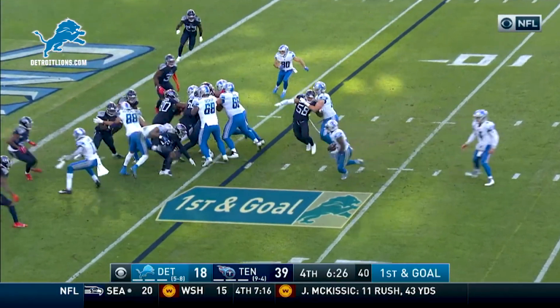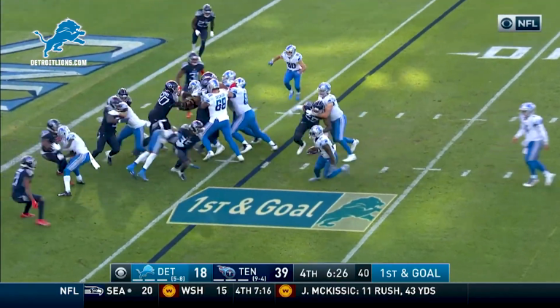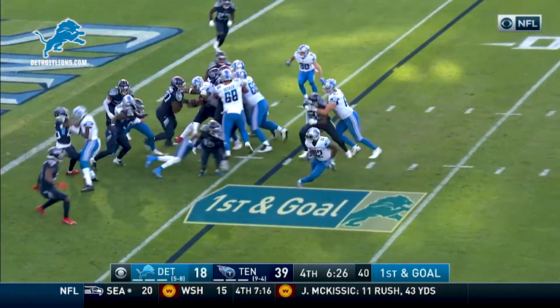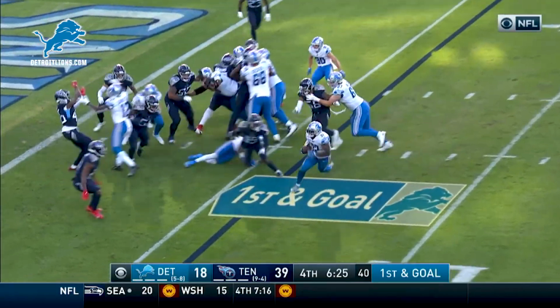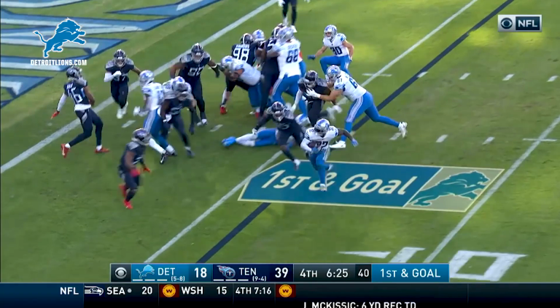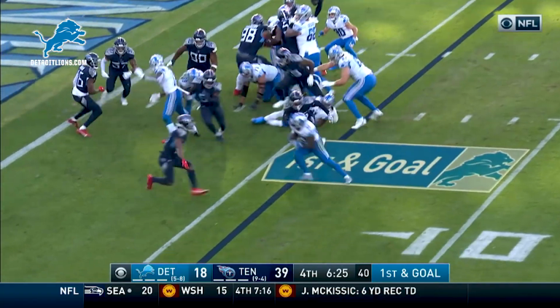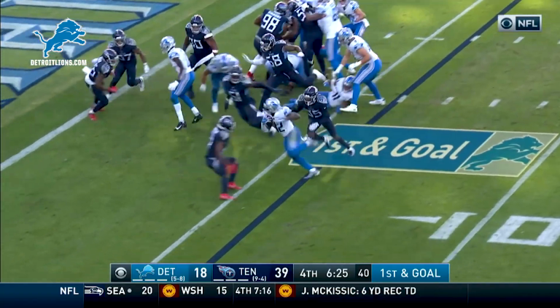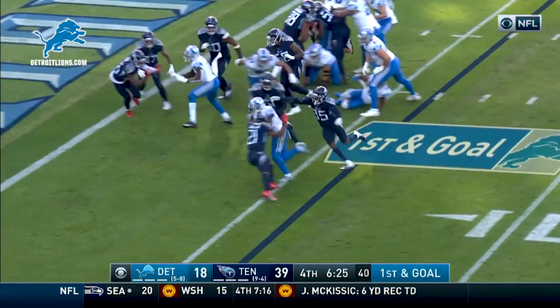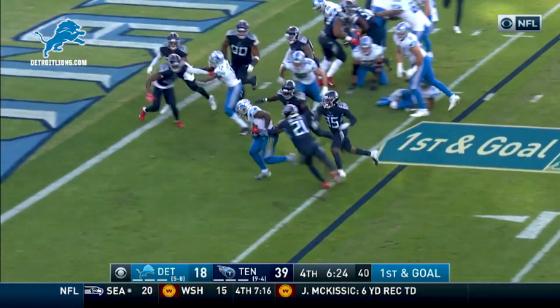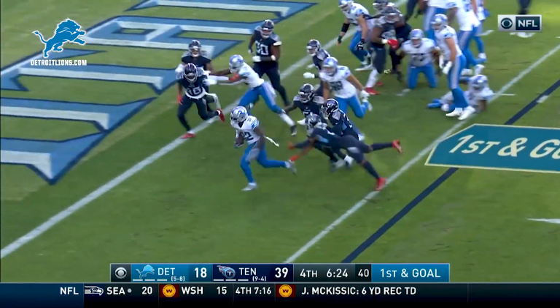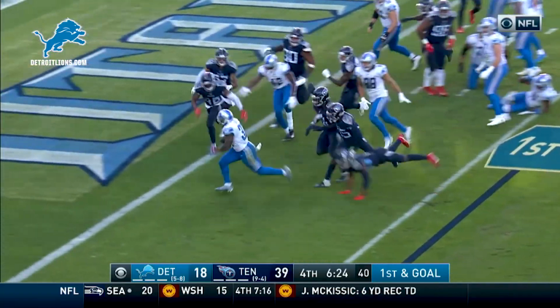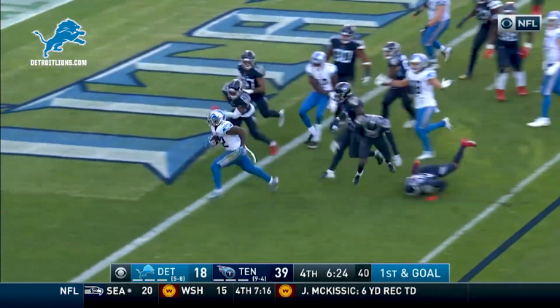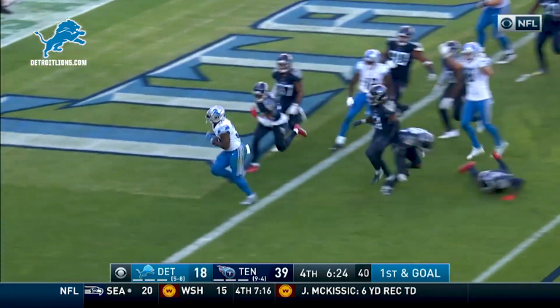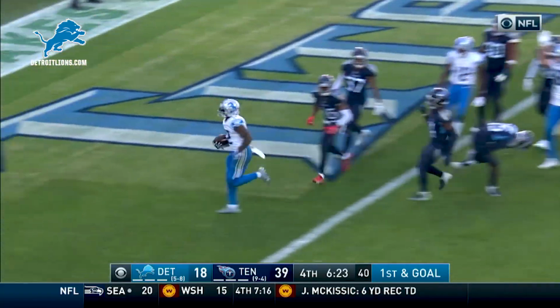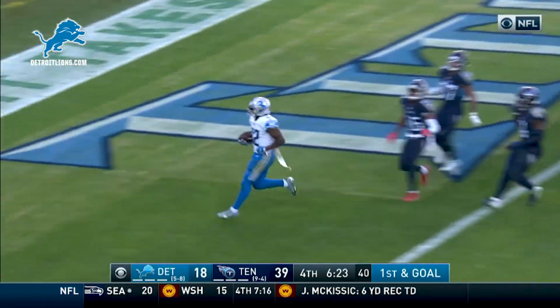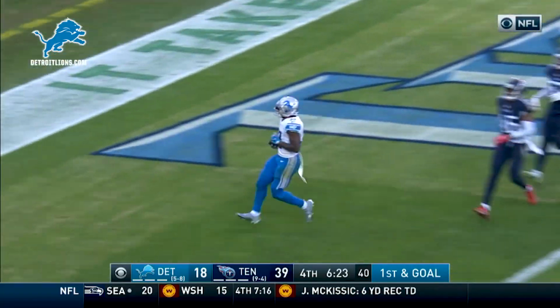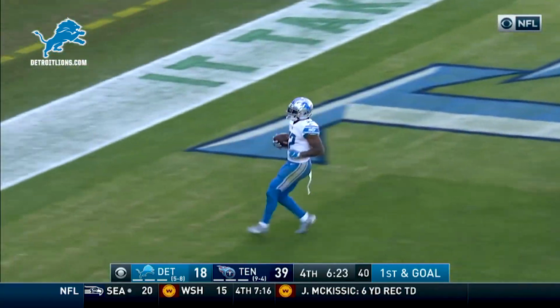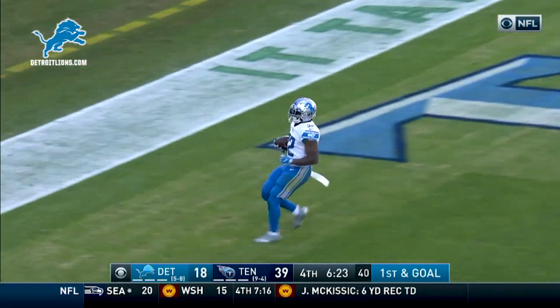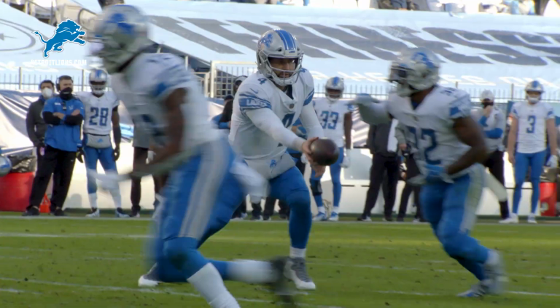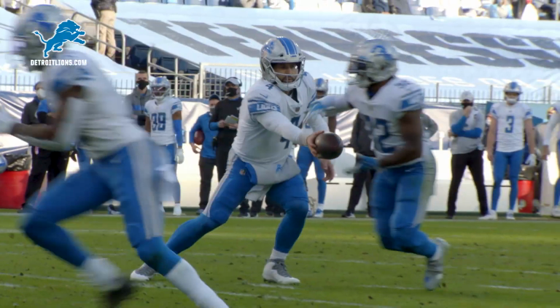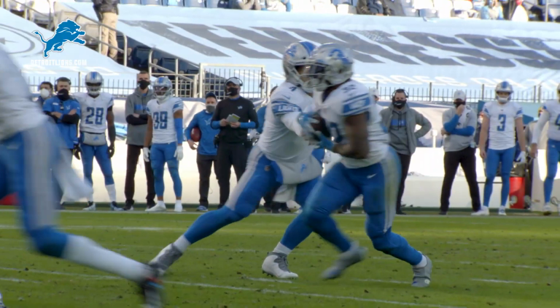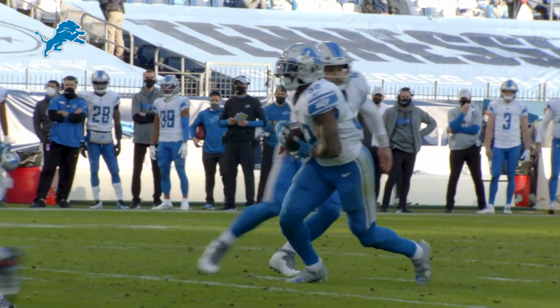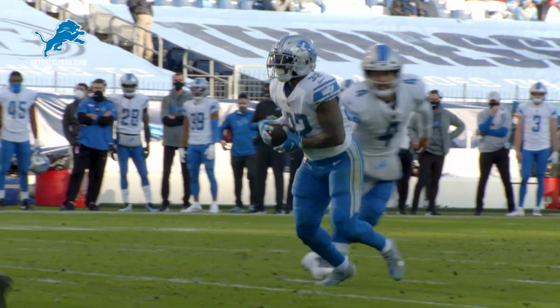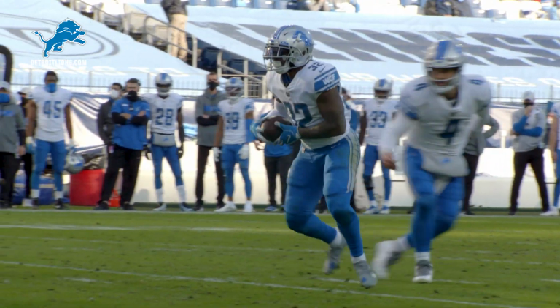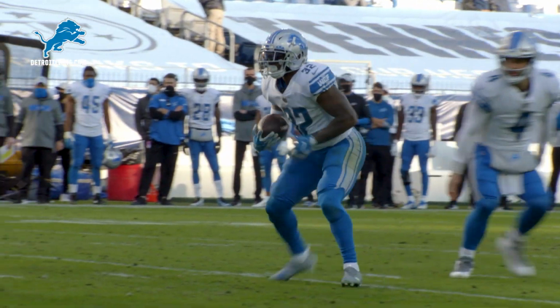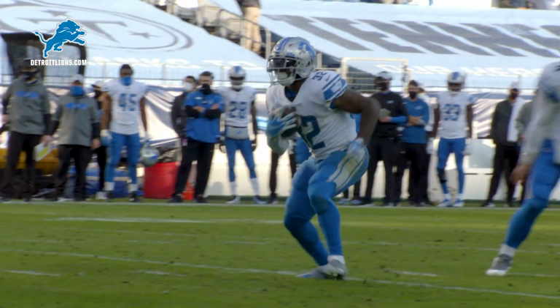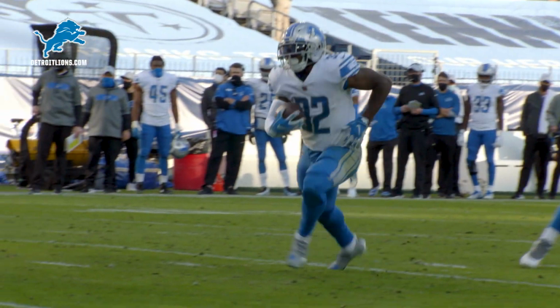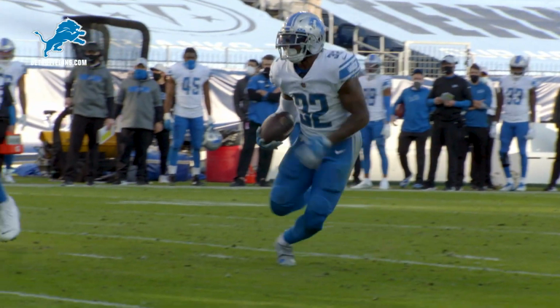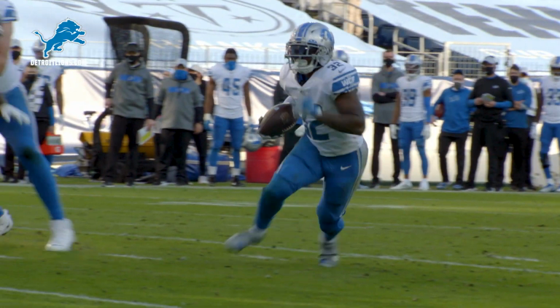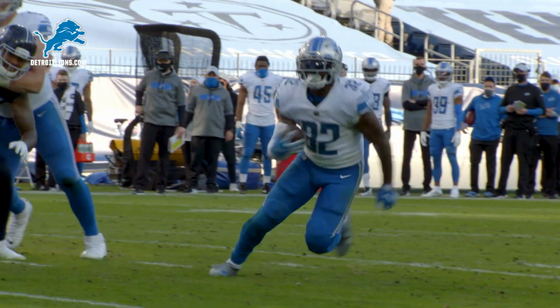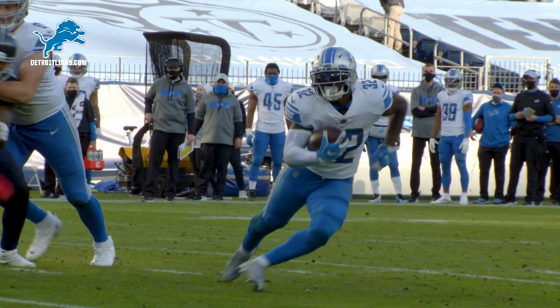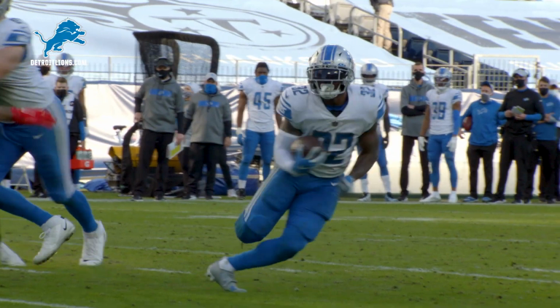Swift cuts back and he's in! And the Lions with a quick striking drive.